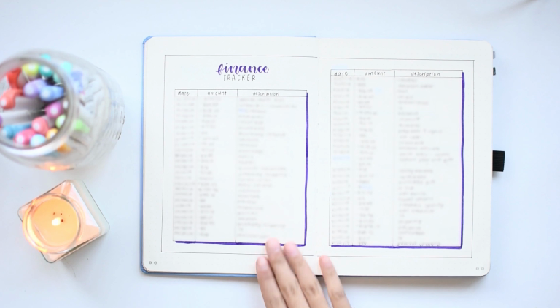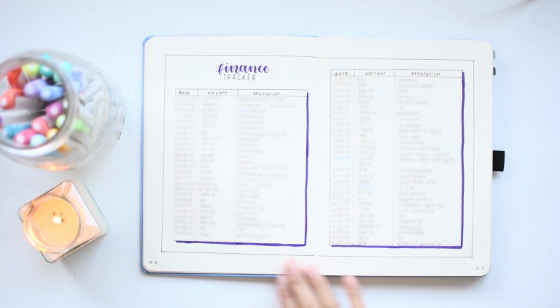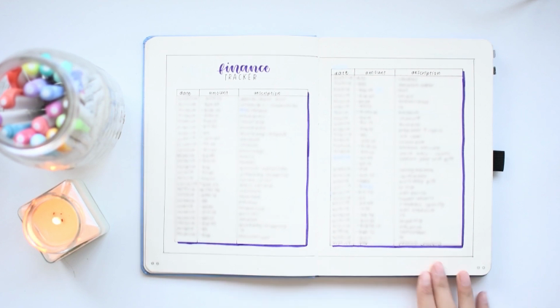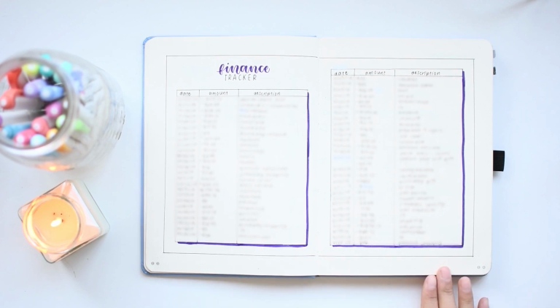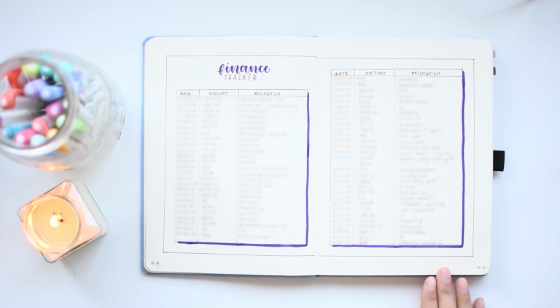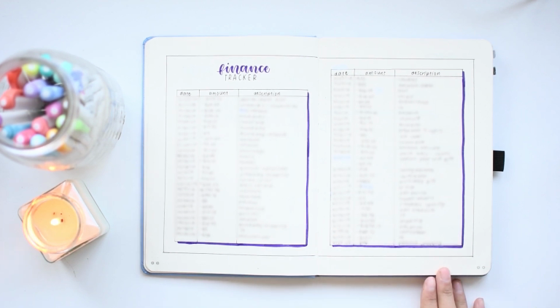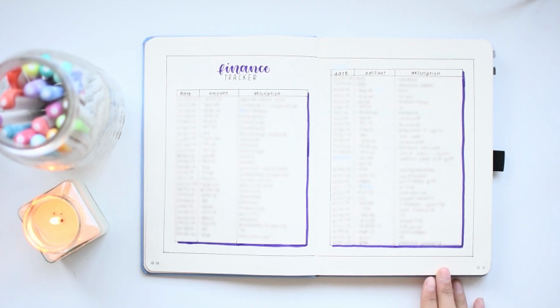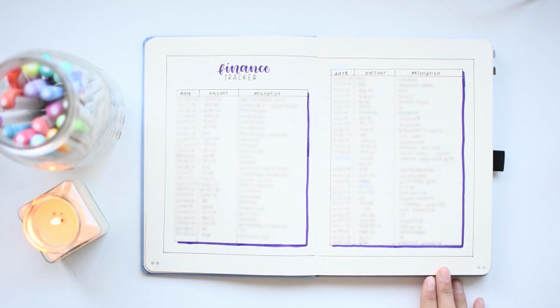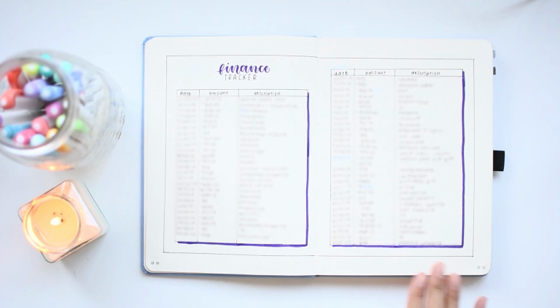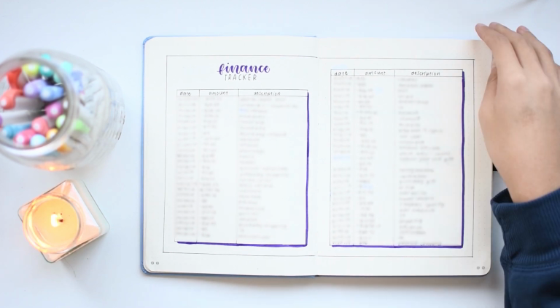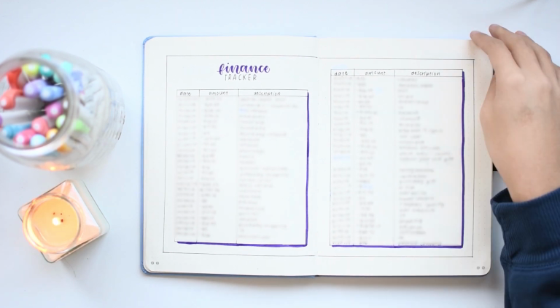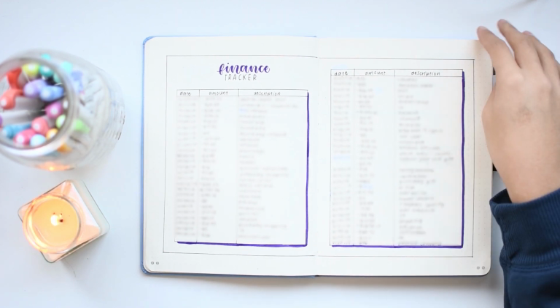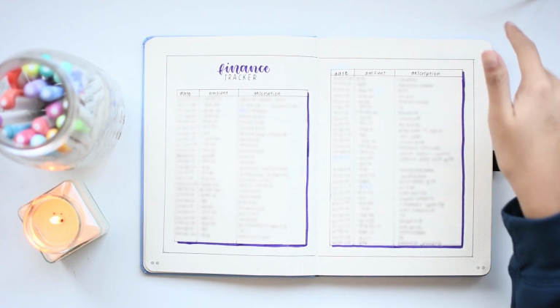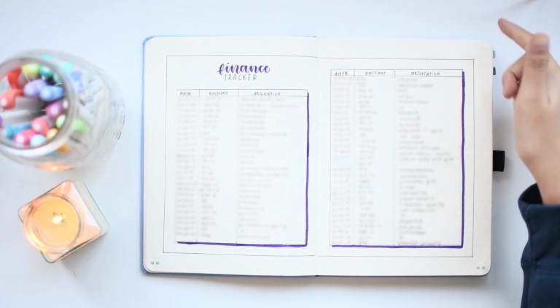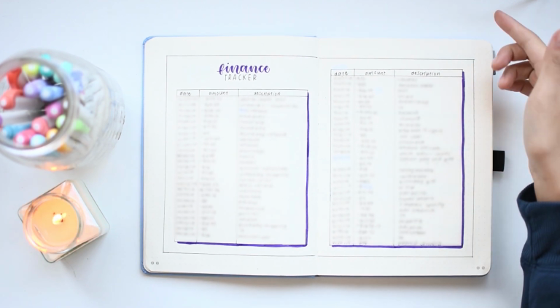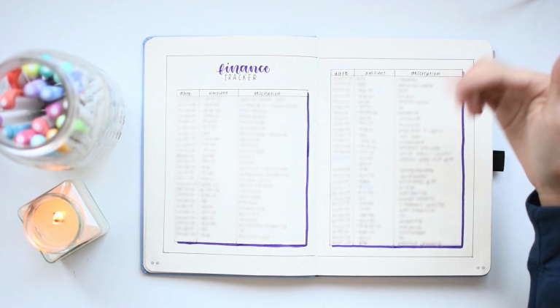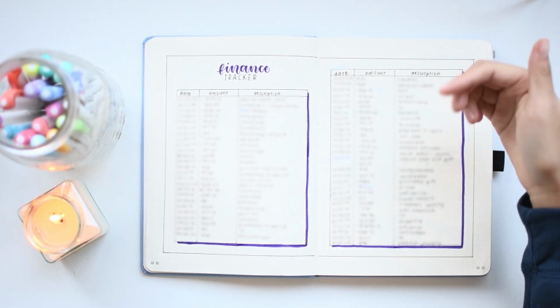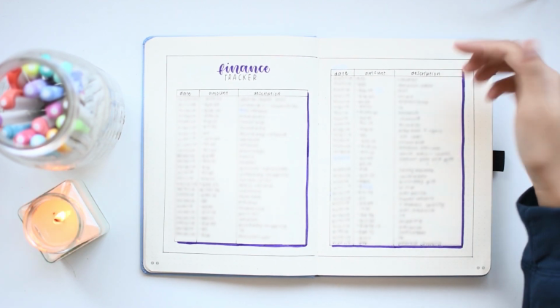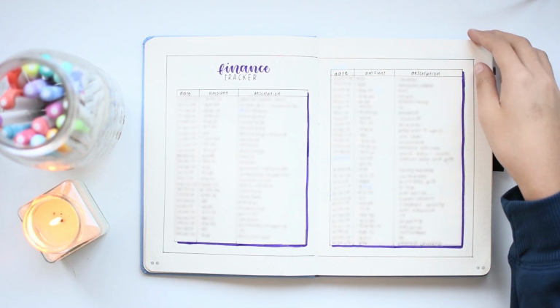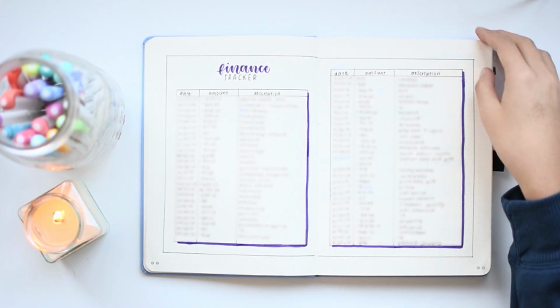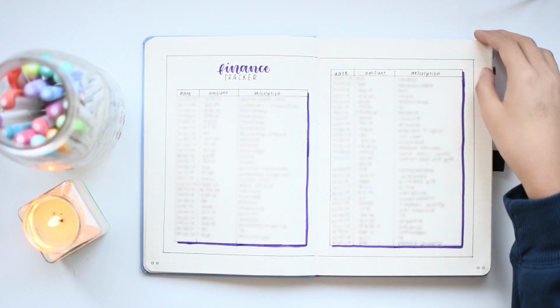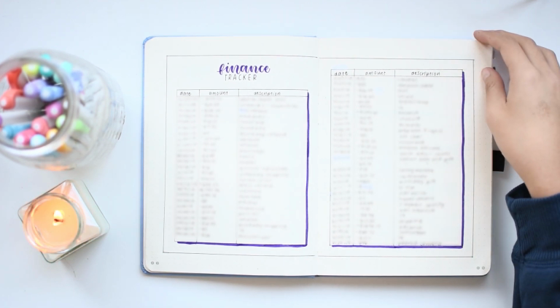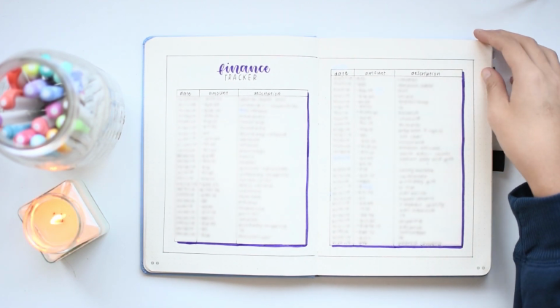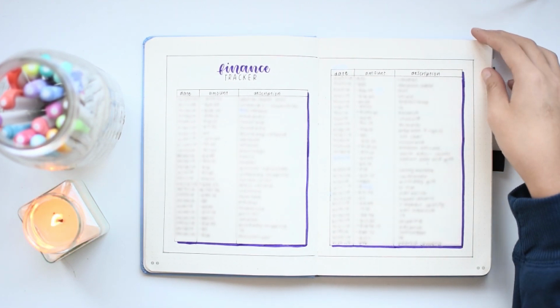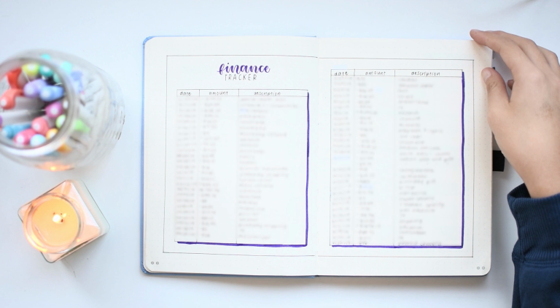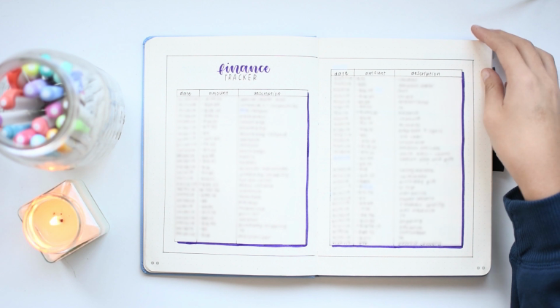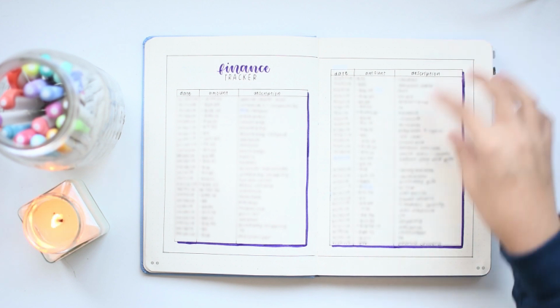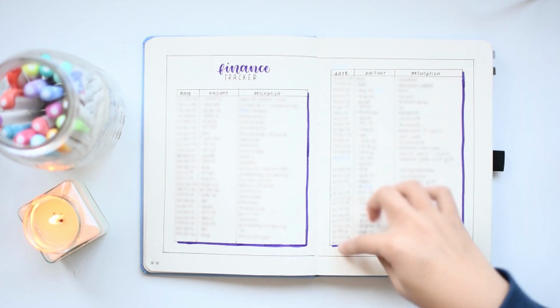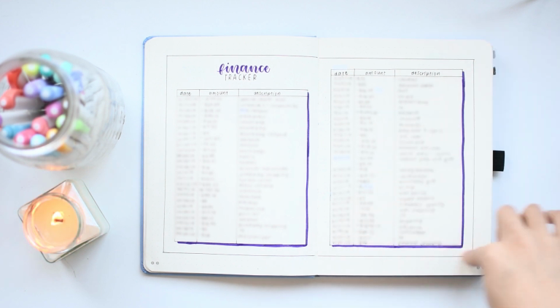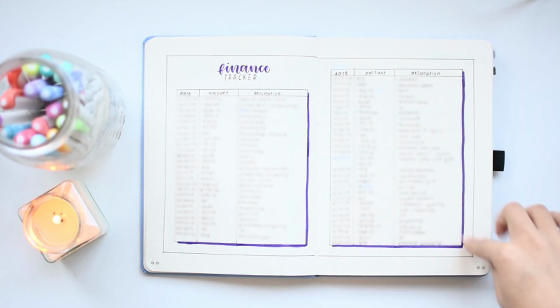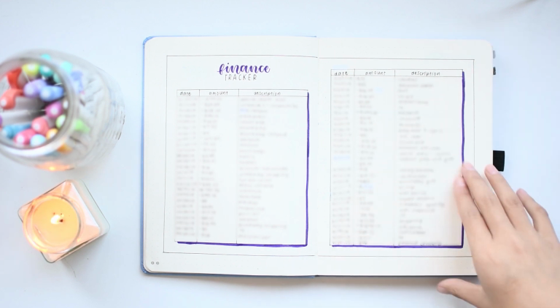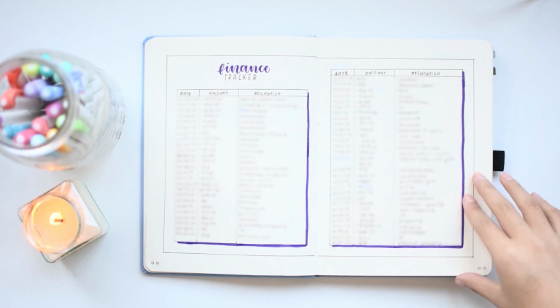This is my finance tracker. Later on, I put another finance tracker in my August spread because I had filled it up.